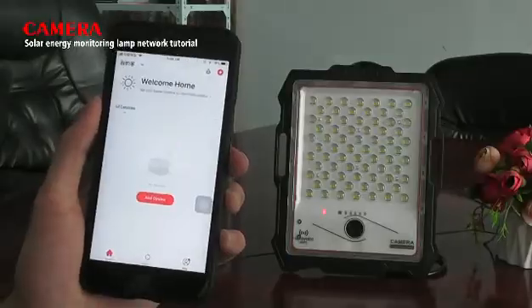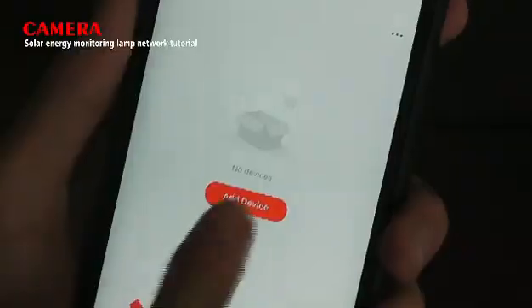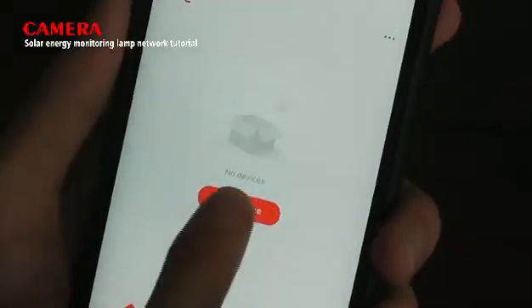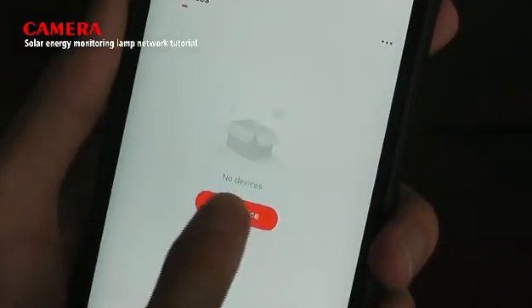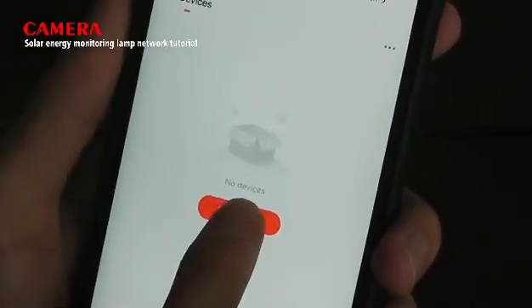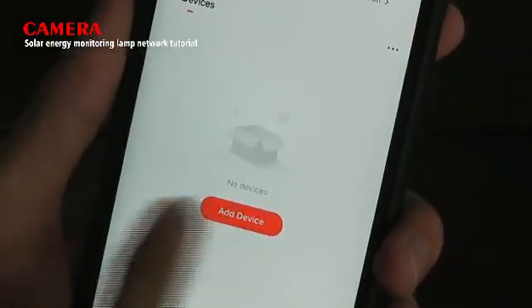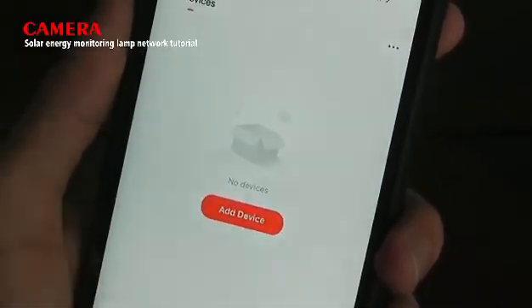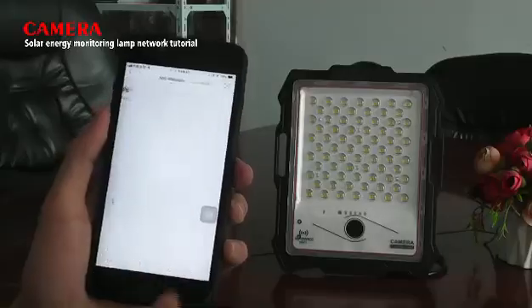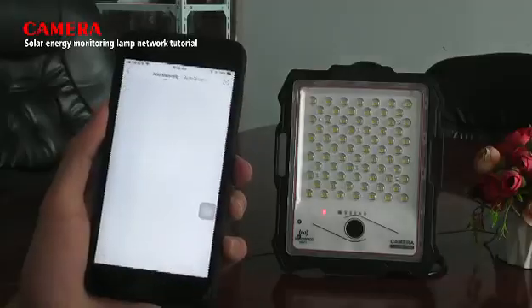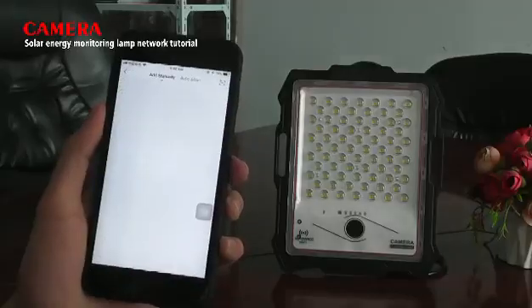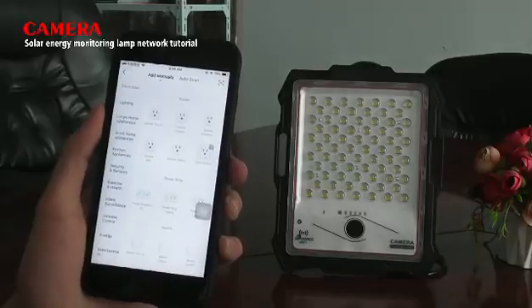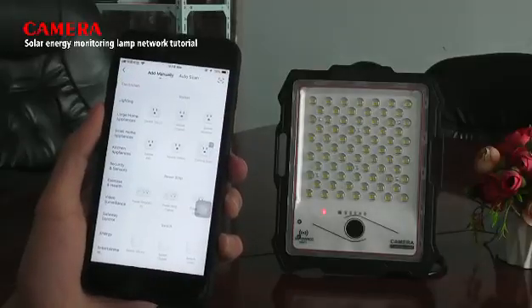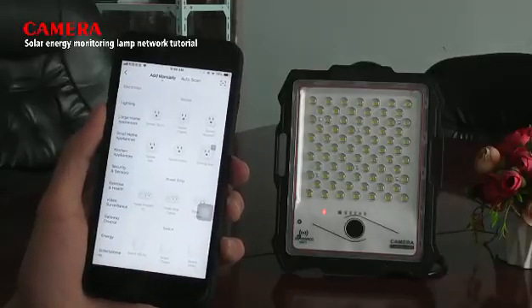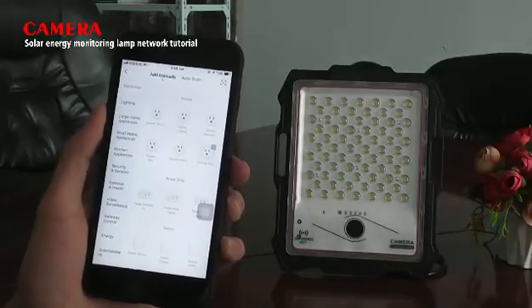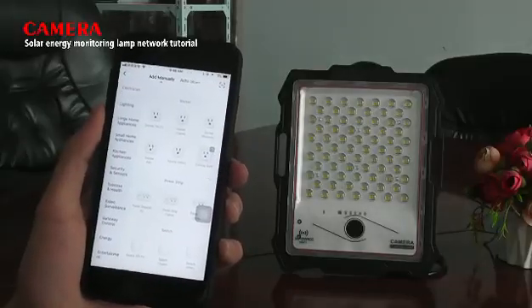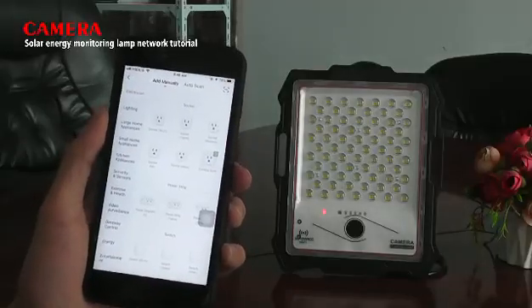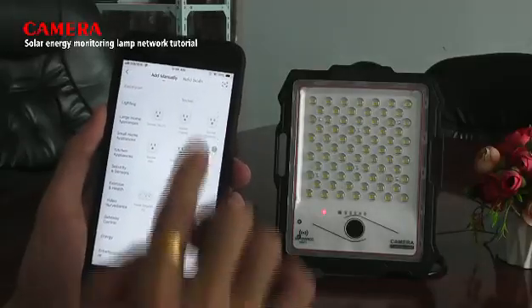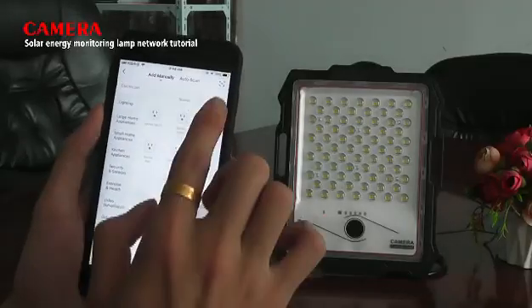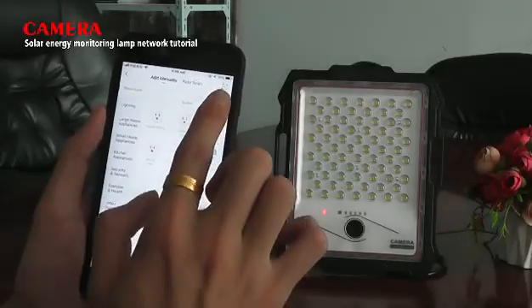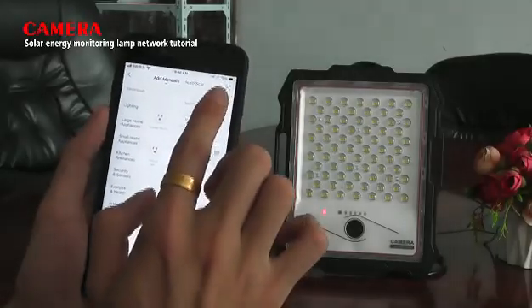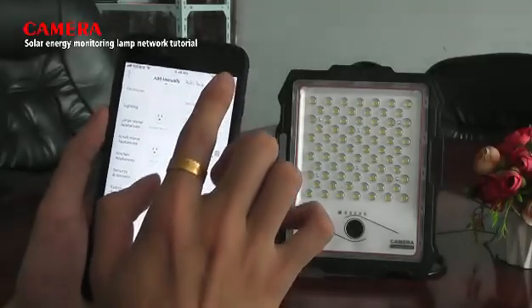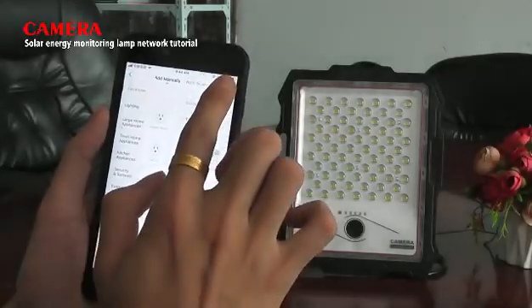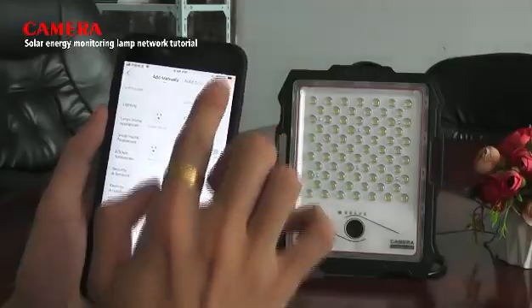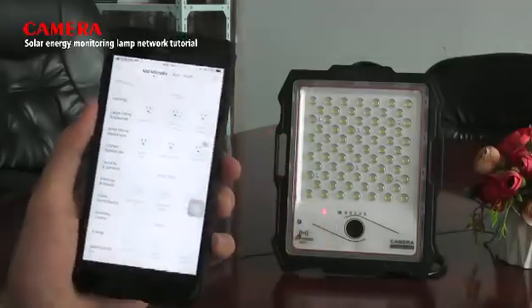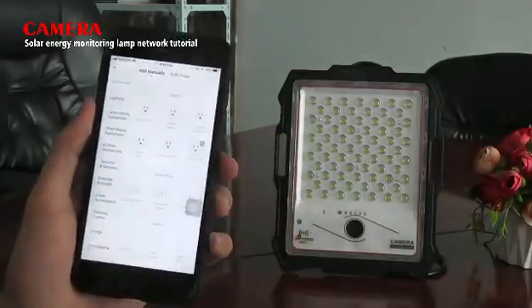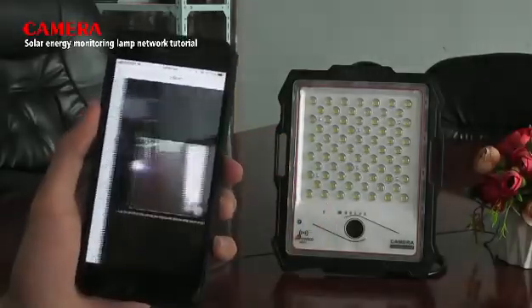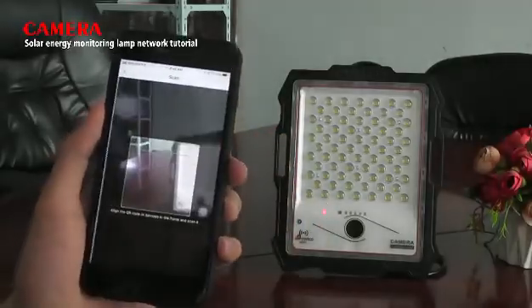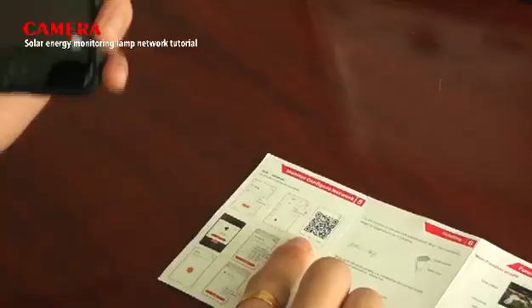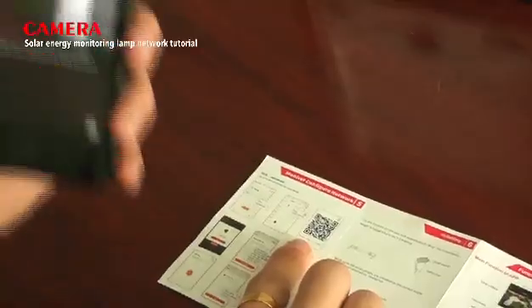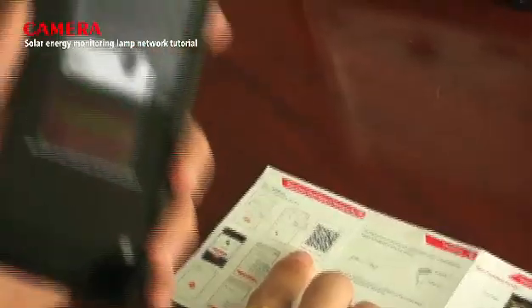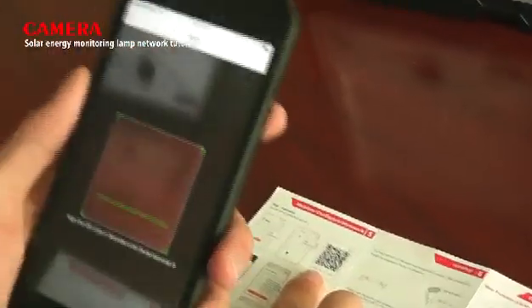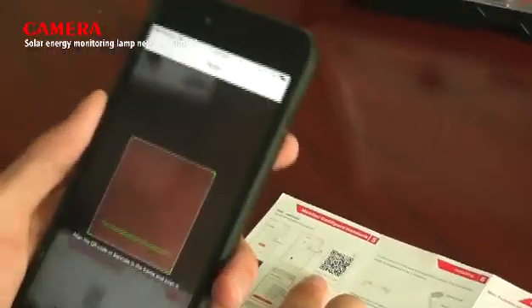Step 6: press 'Add Device' and scan the QR code on the operation instruction.